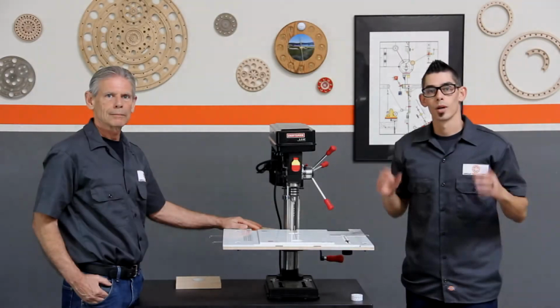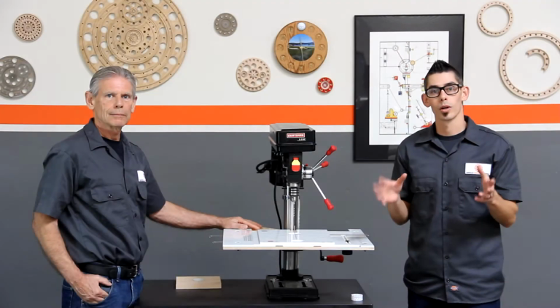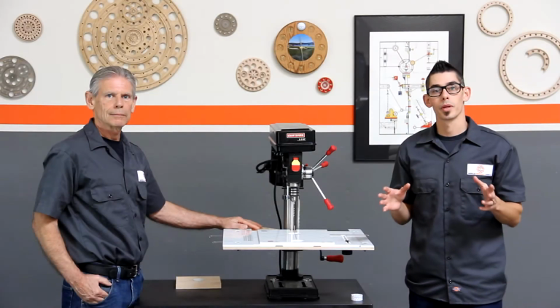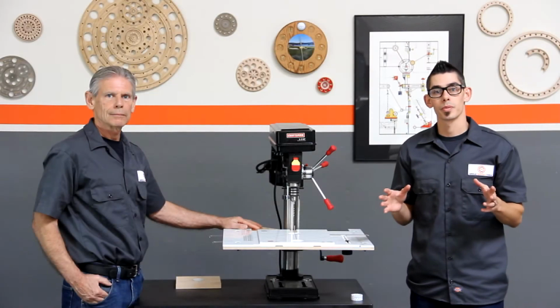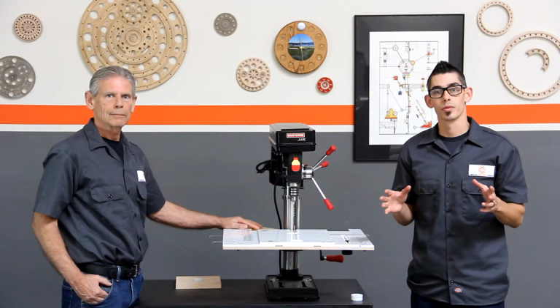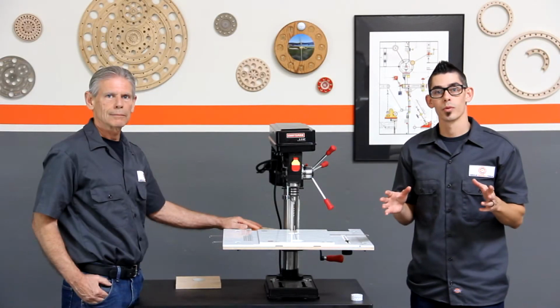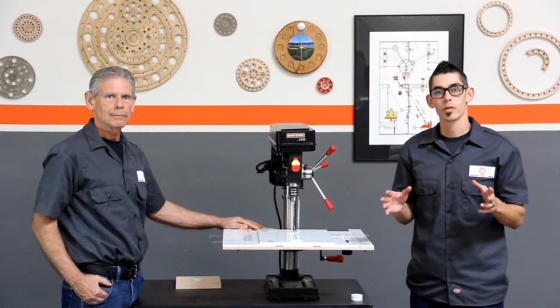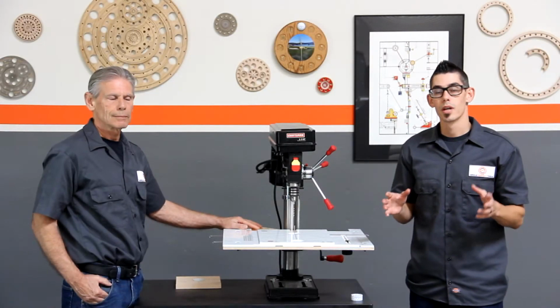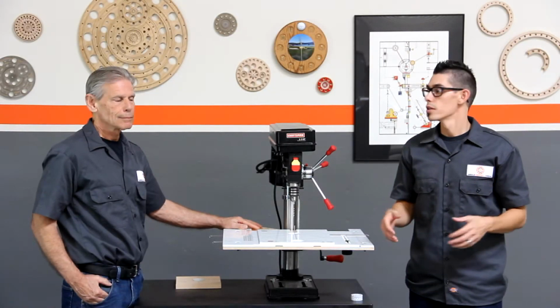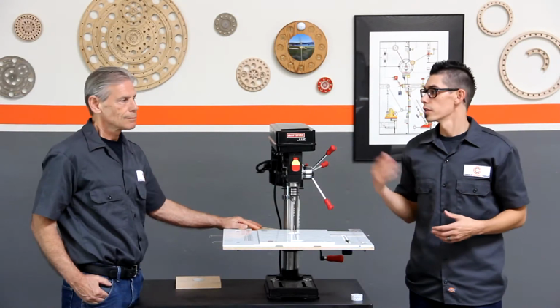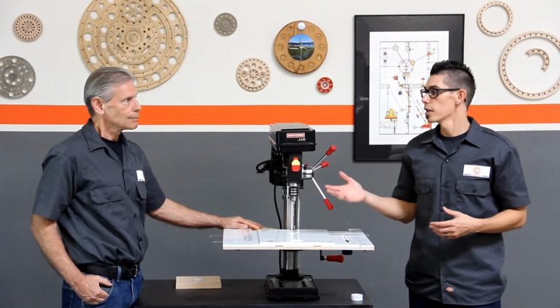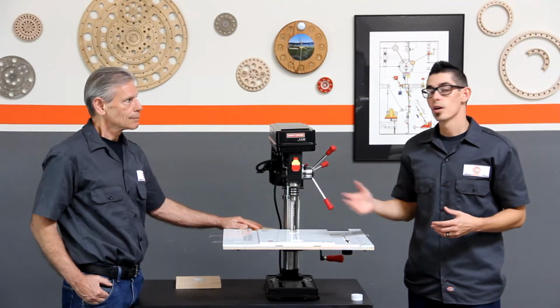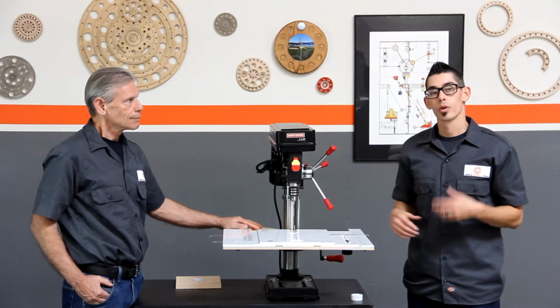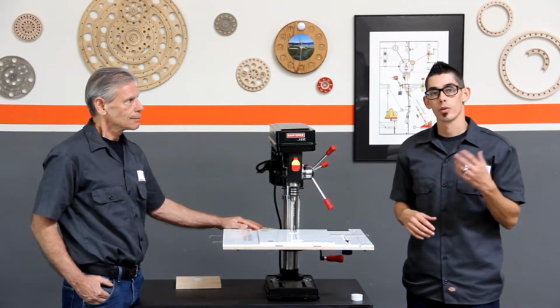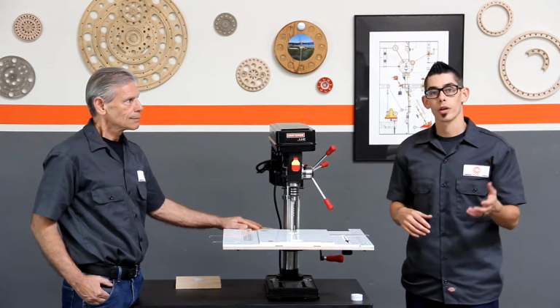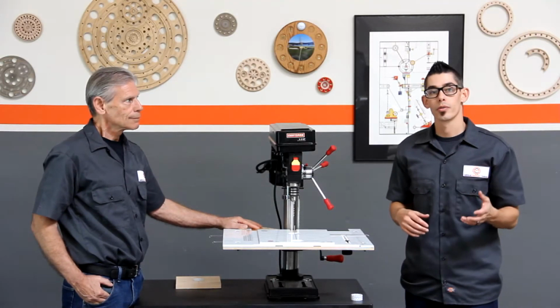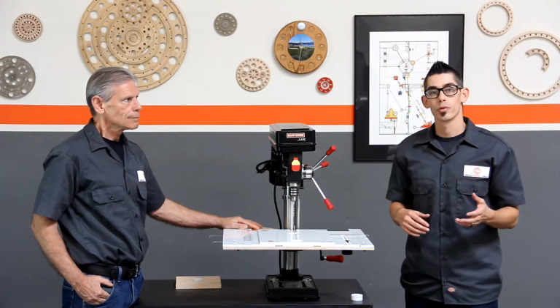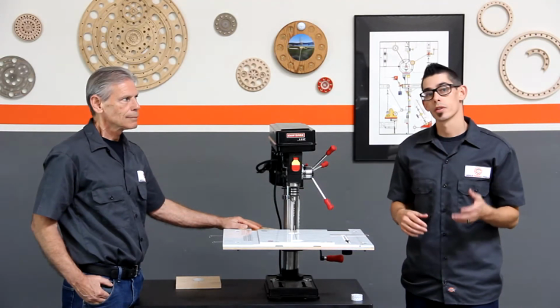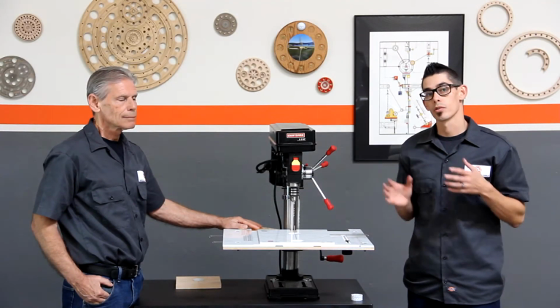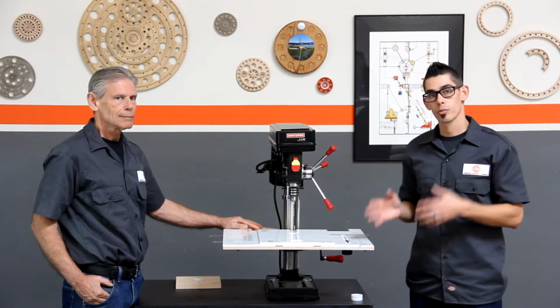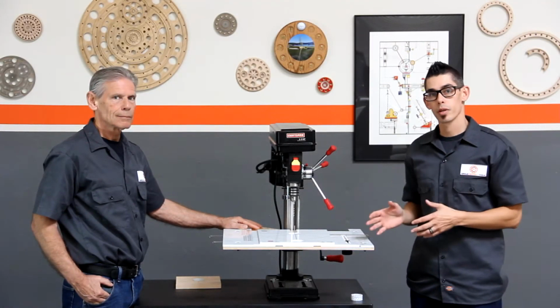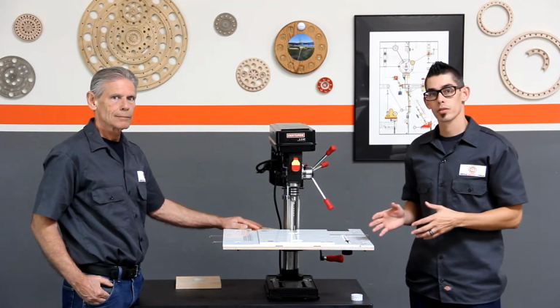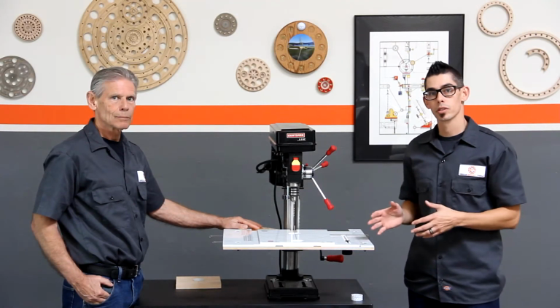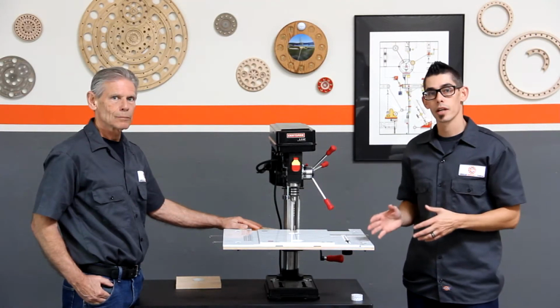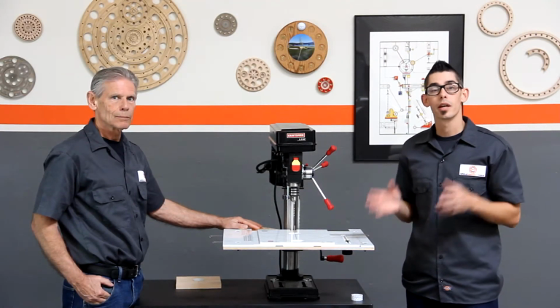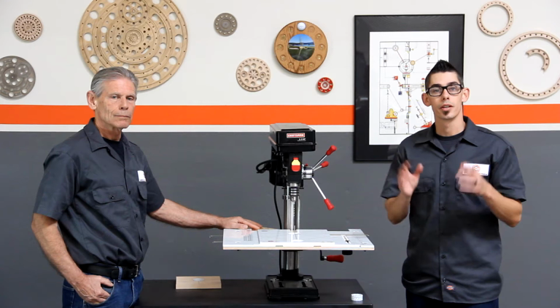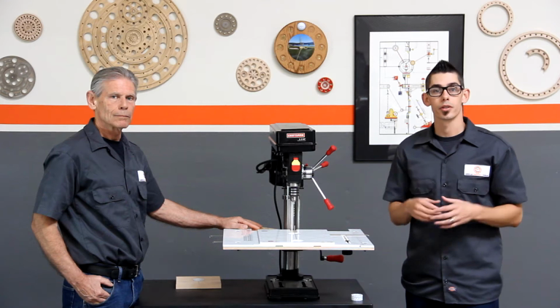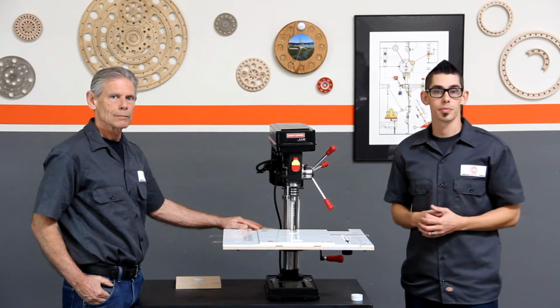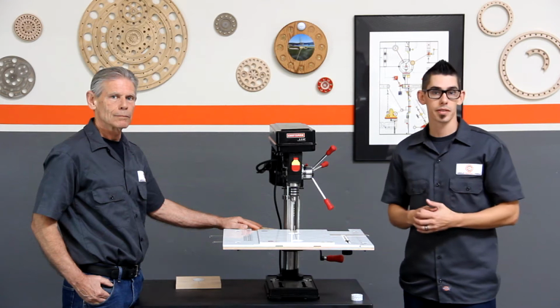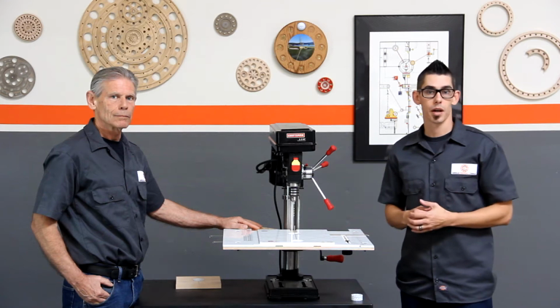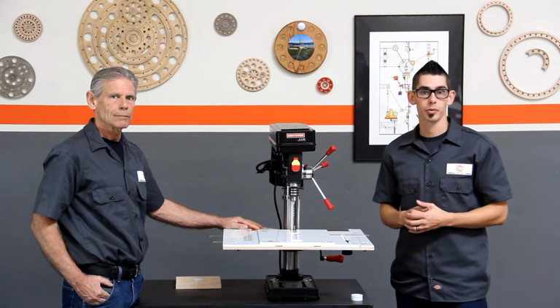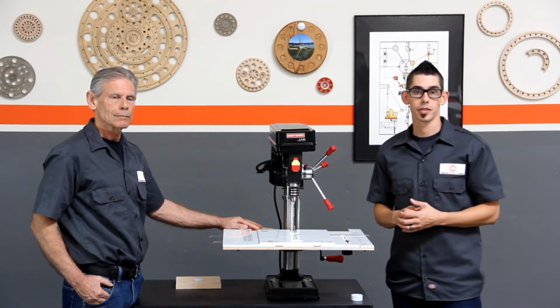Welcome to episode 4. Today we're going to walk you through using our drill press circle guide and show you its basic operation.